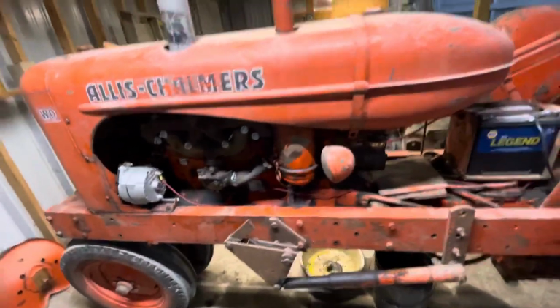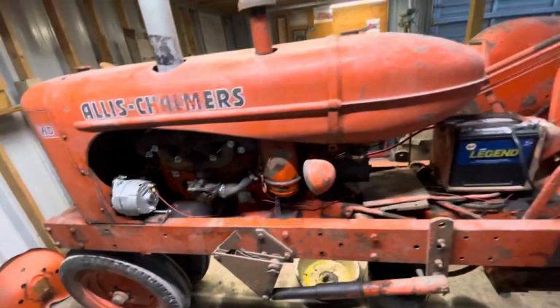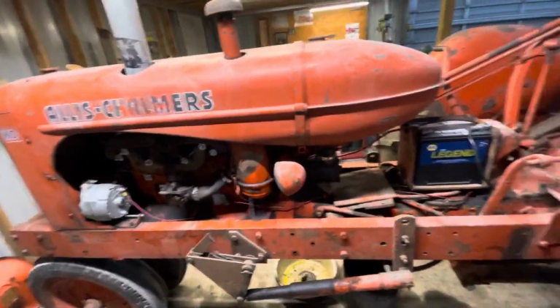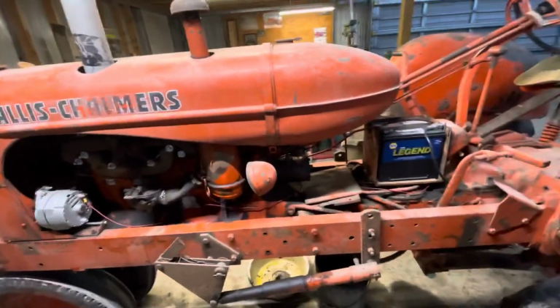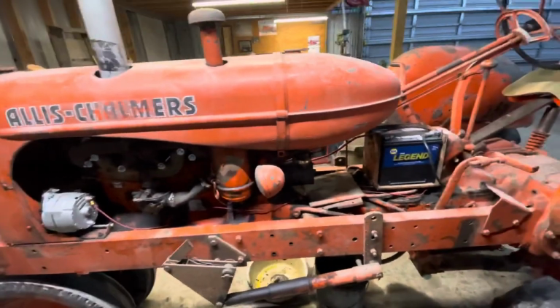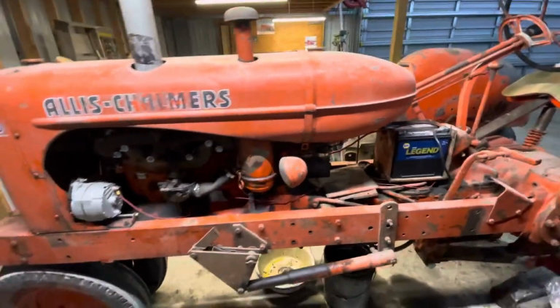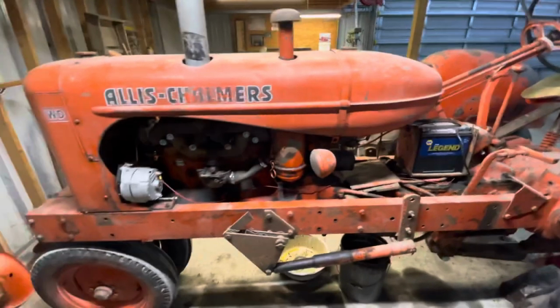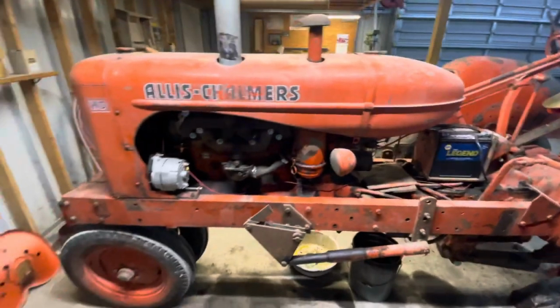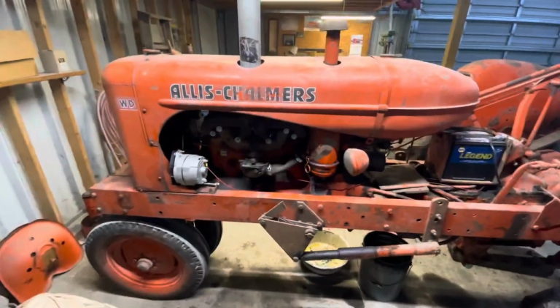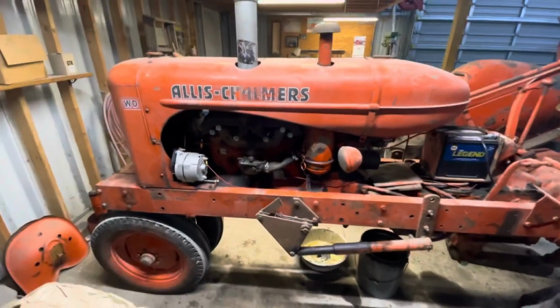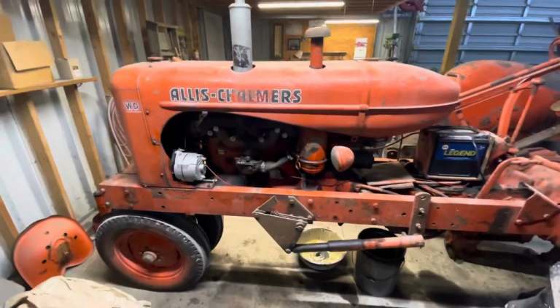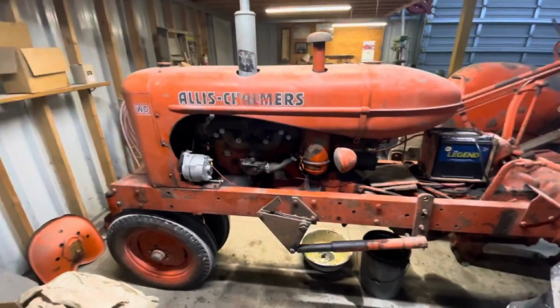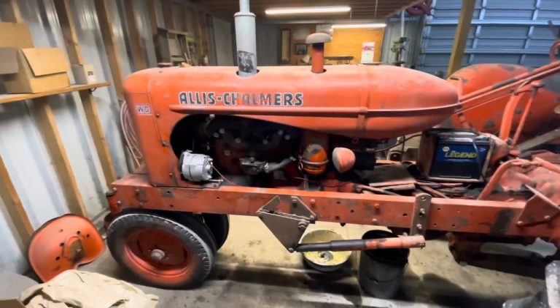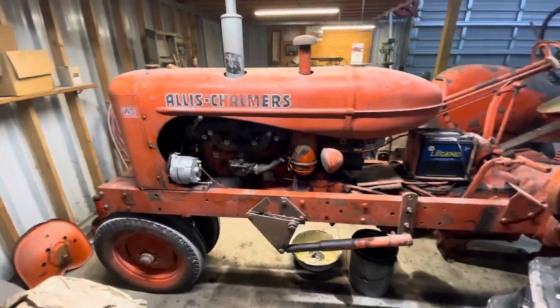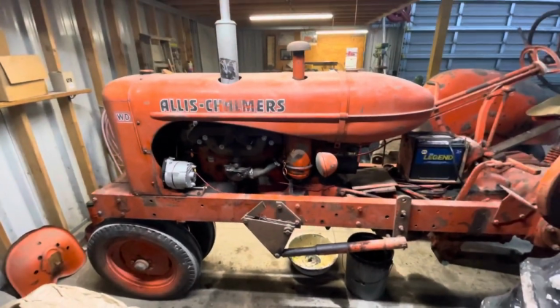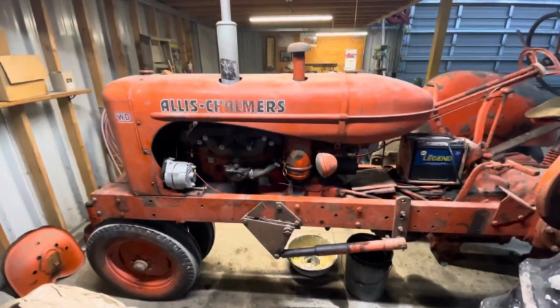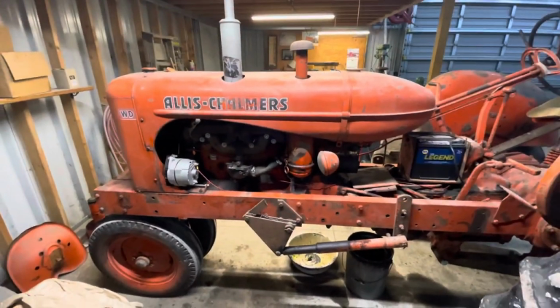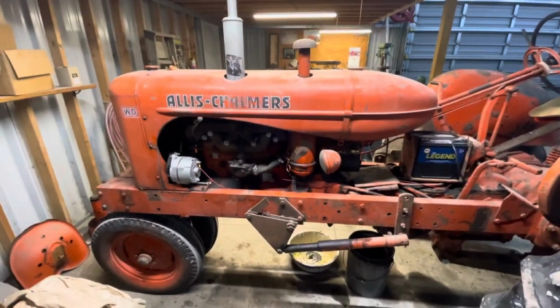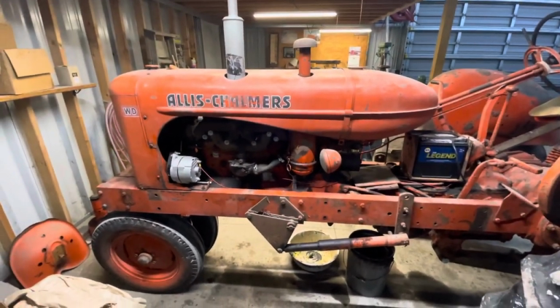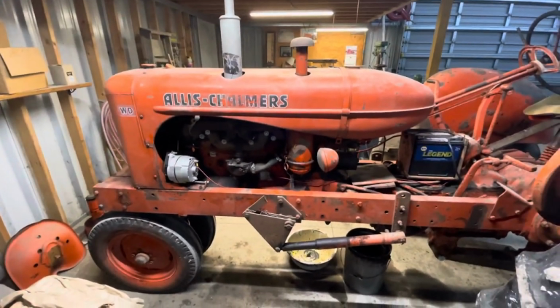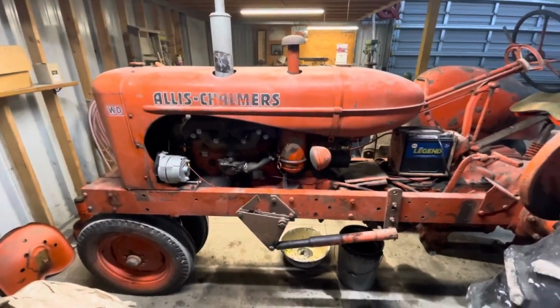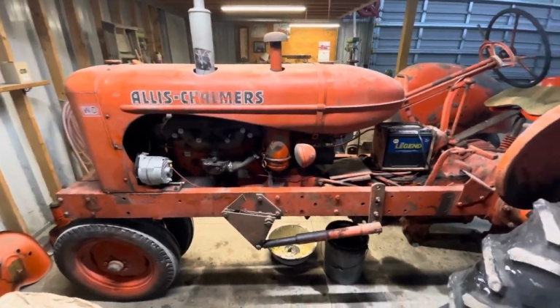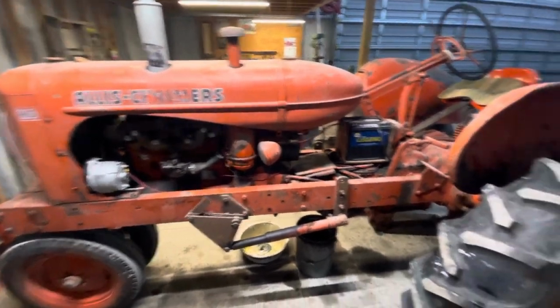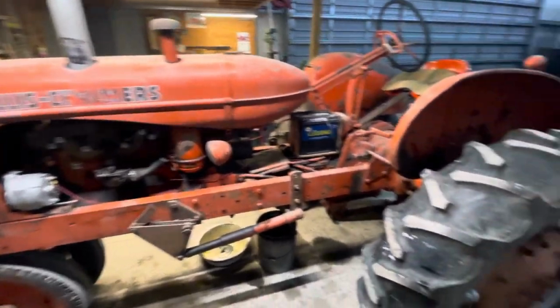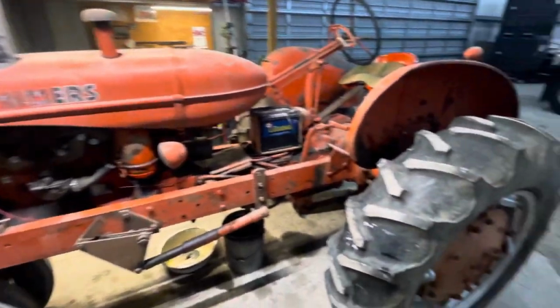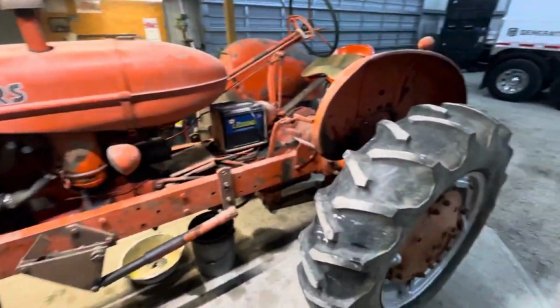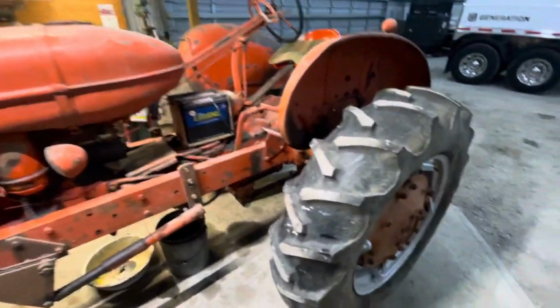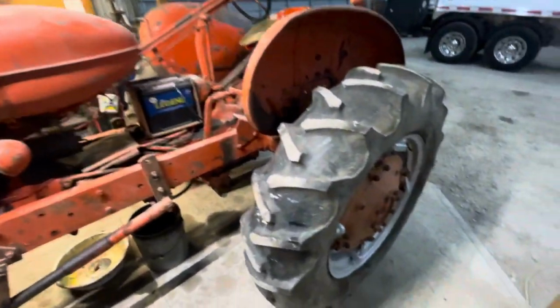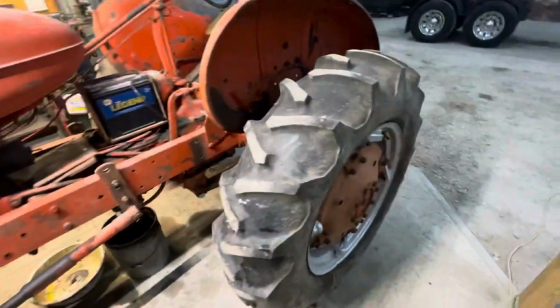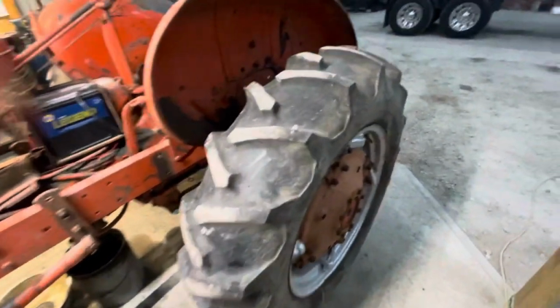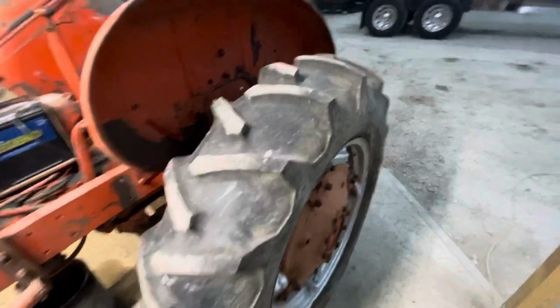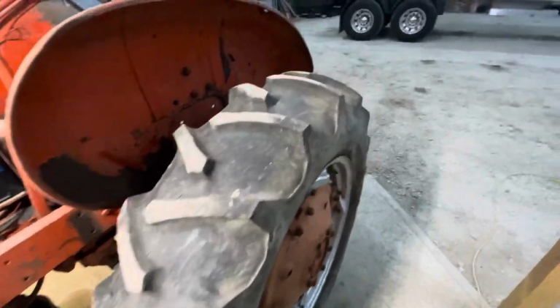But other than that, for a '49, the paint is in surprisingly good shape. Not too bad.